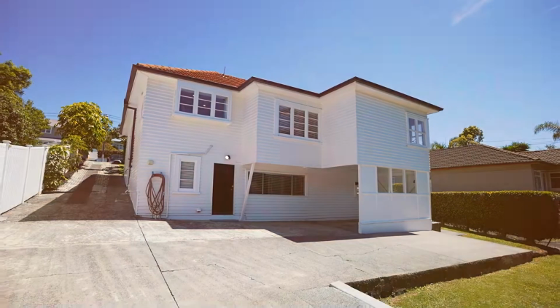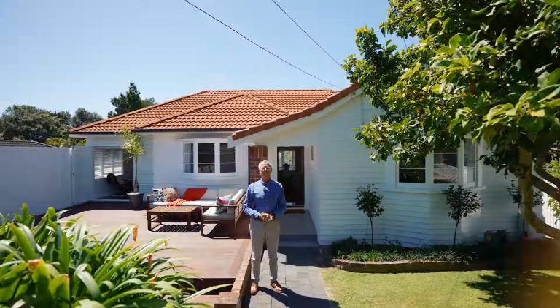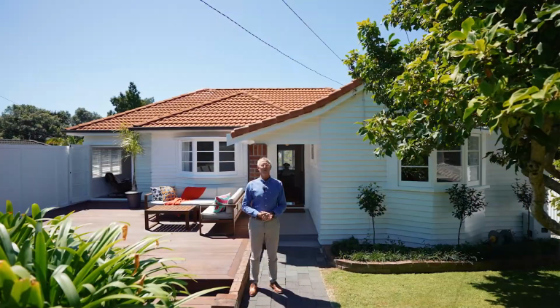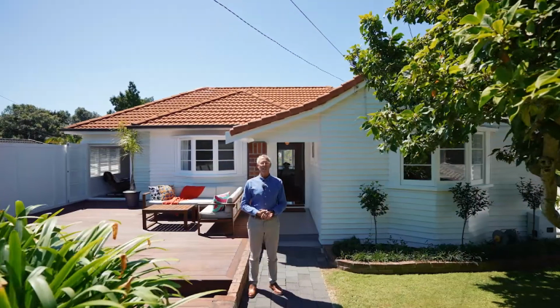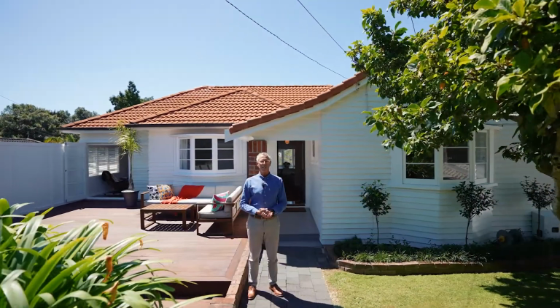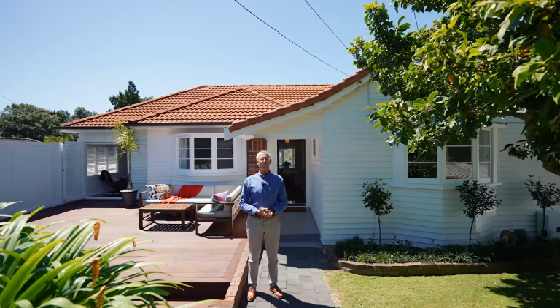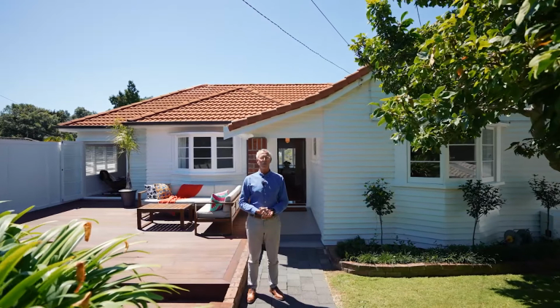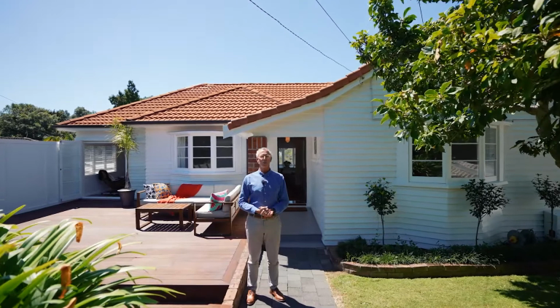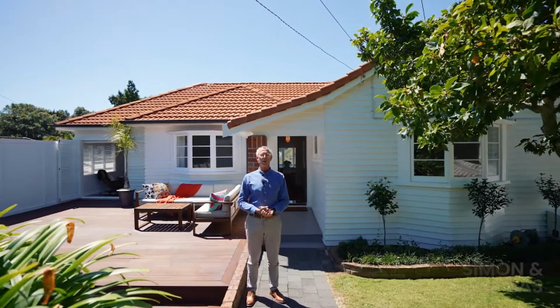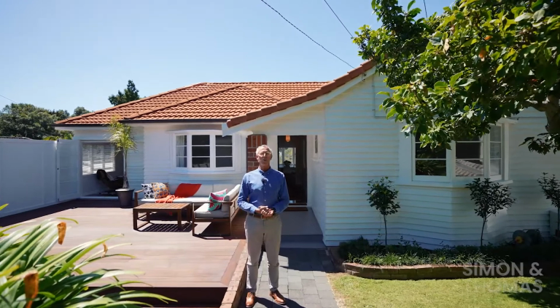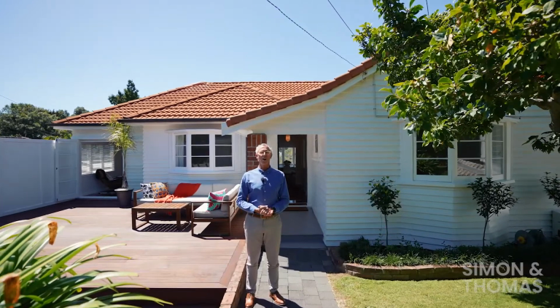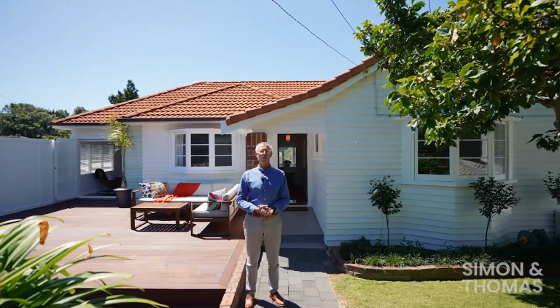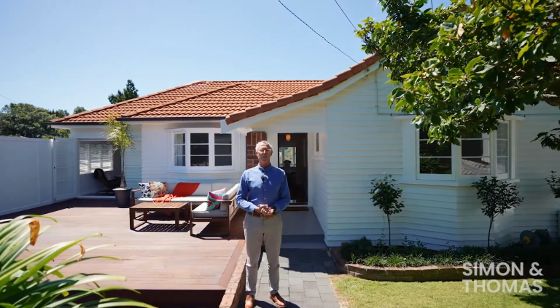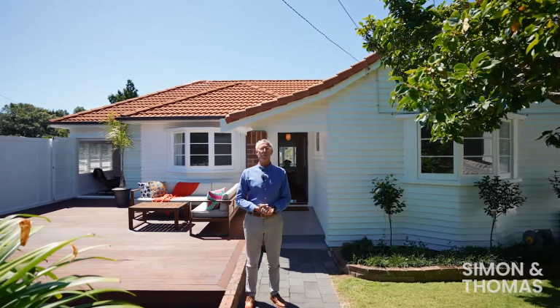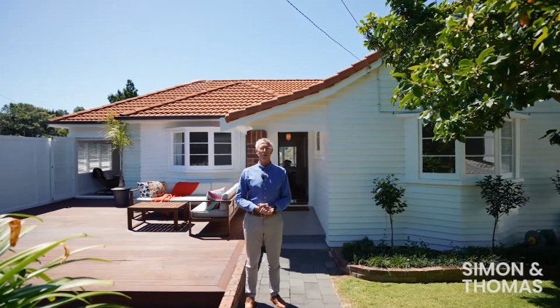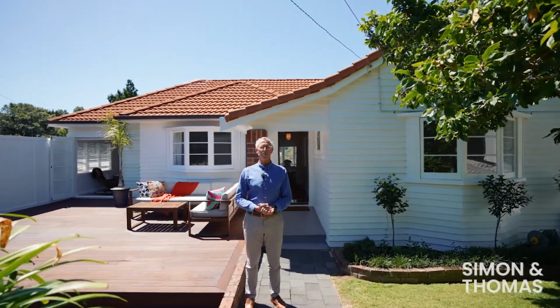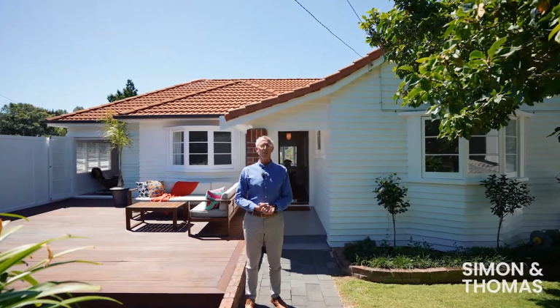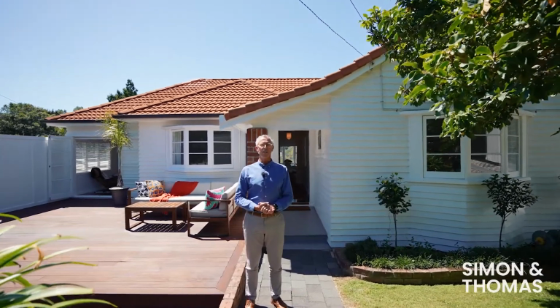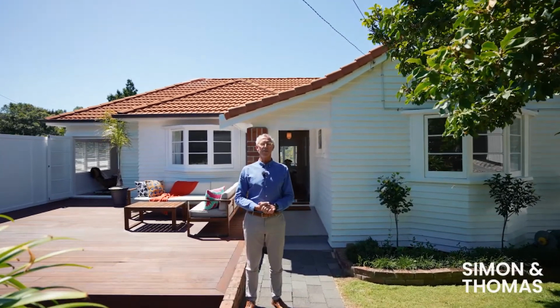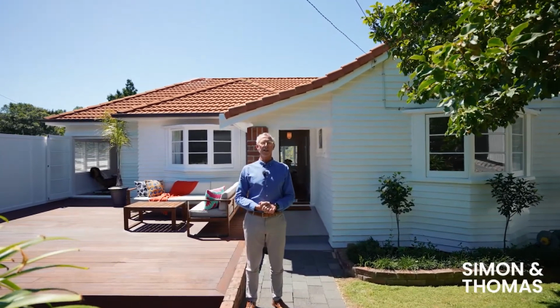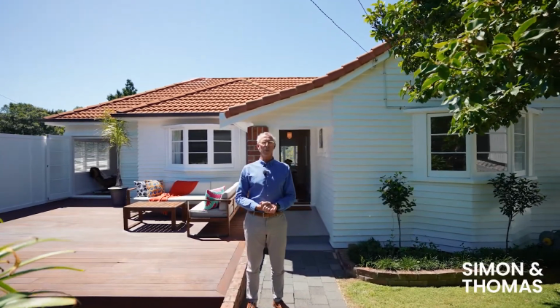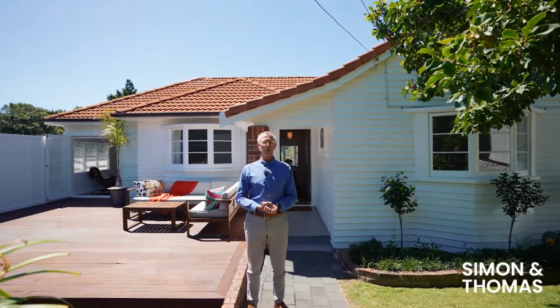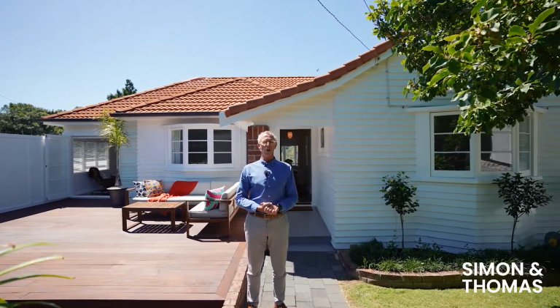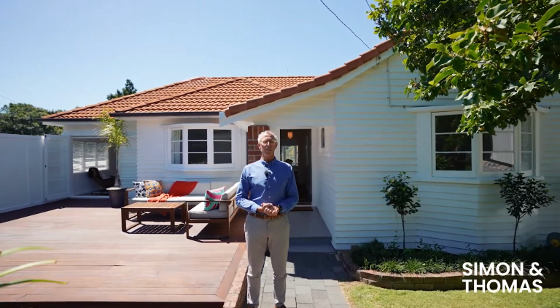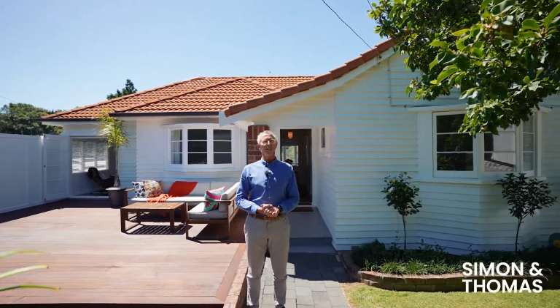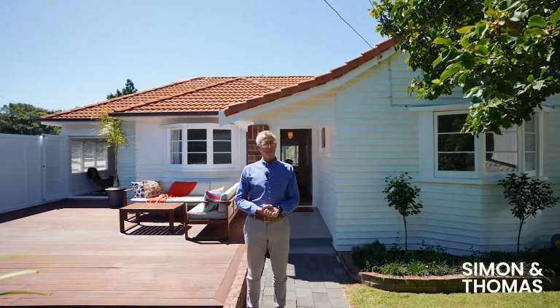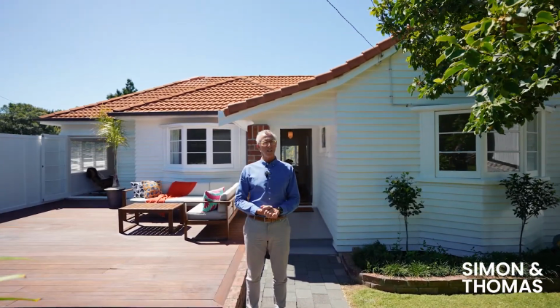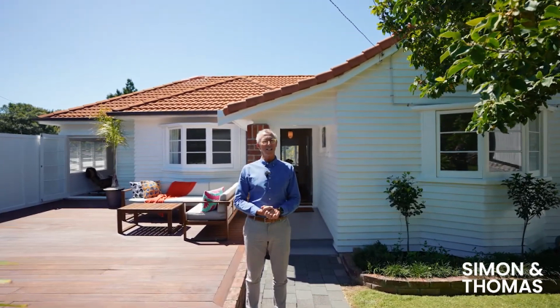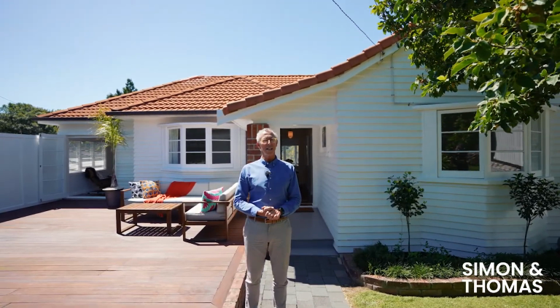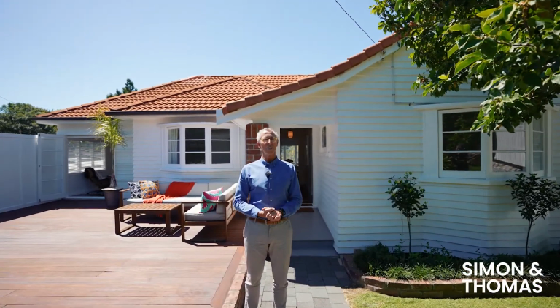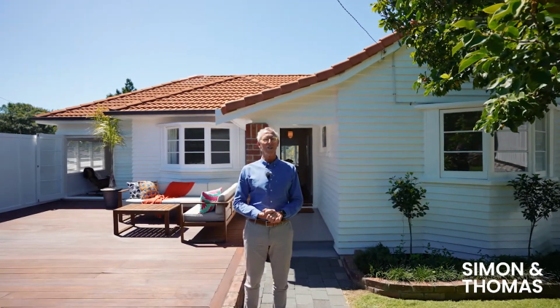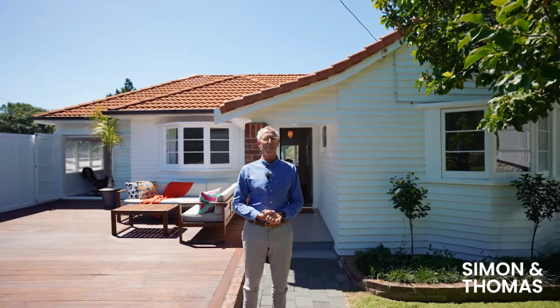Here we have another beautiful Remuera home. Welcome to 37 Ngāpui Road. Come on in and take a look around.